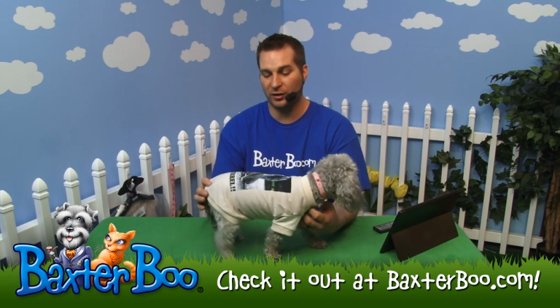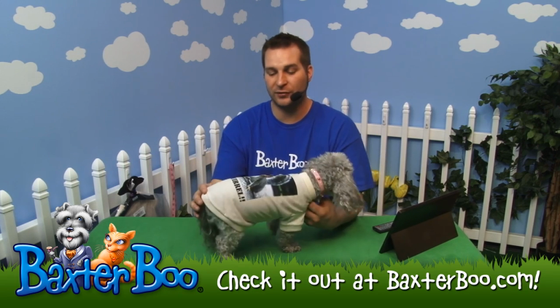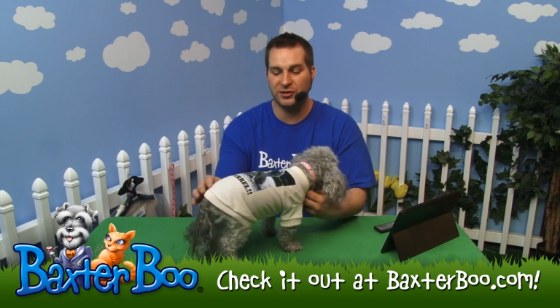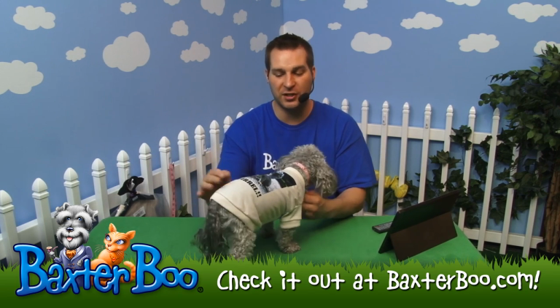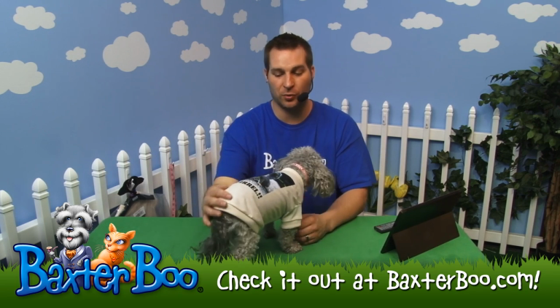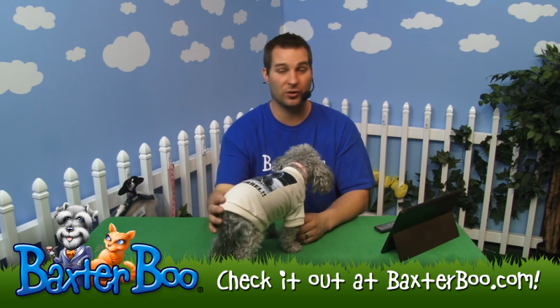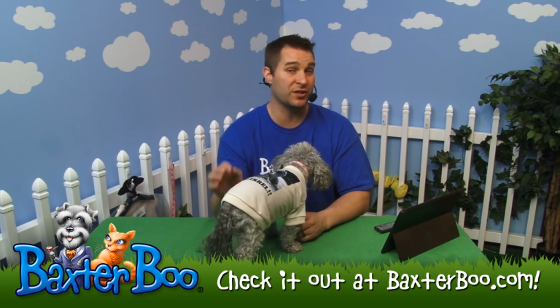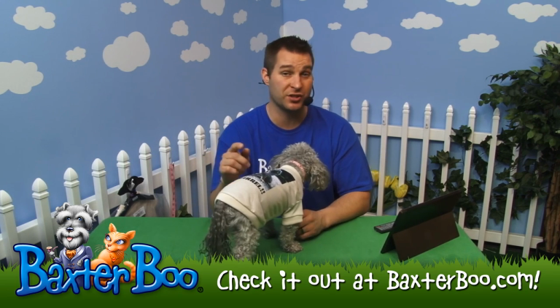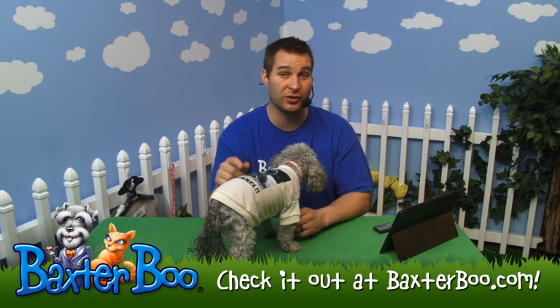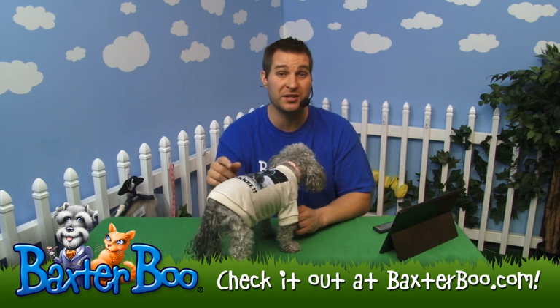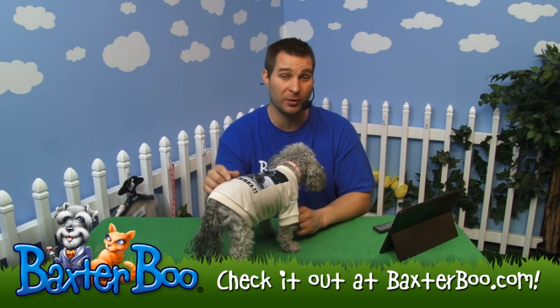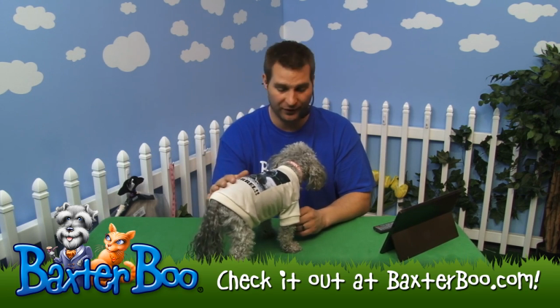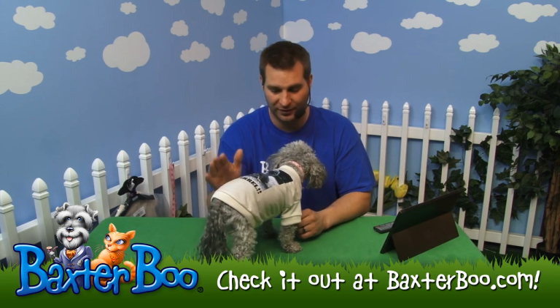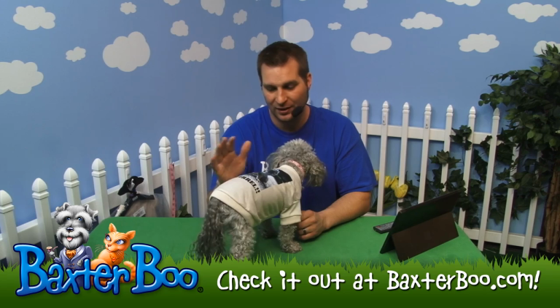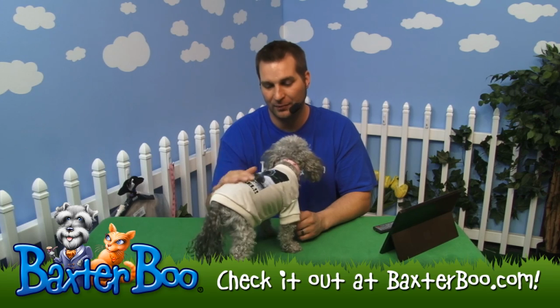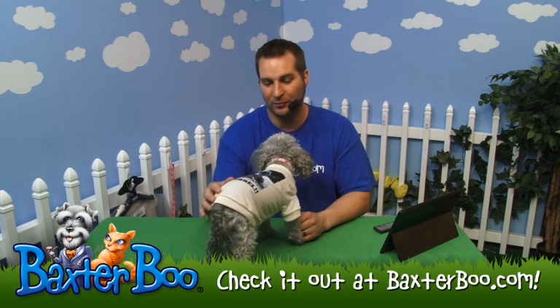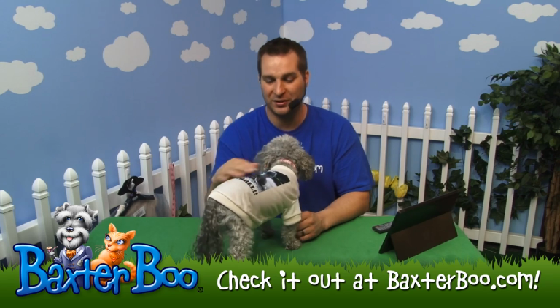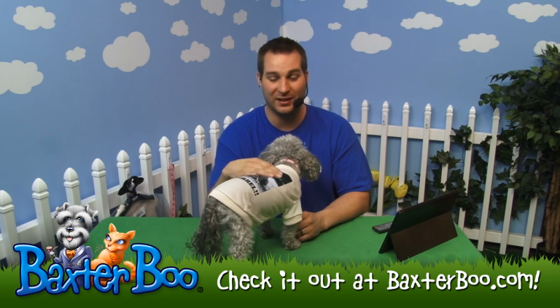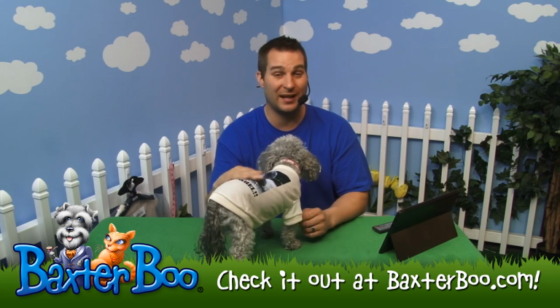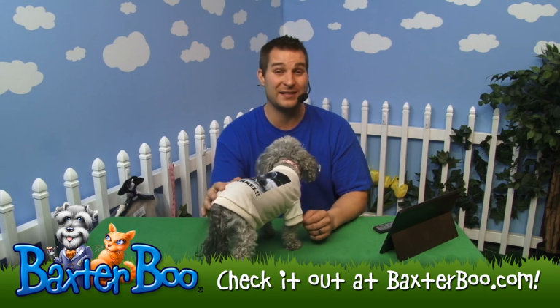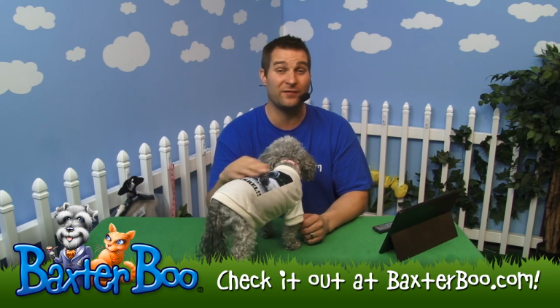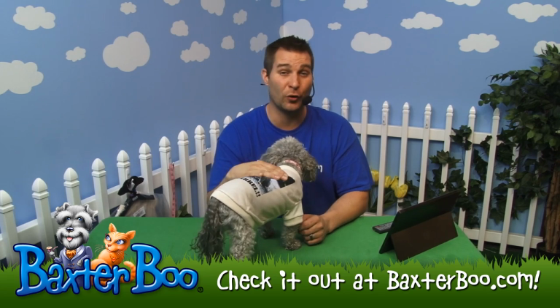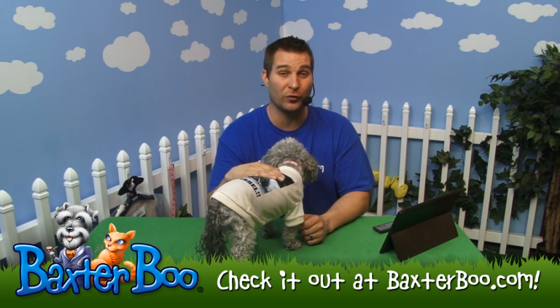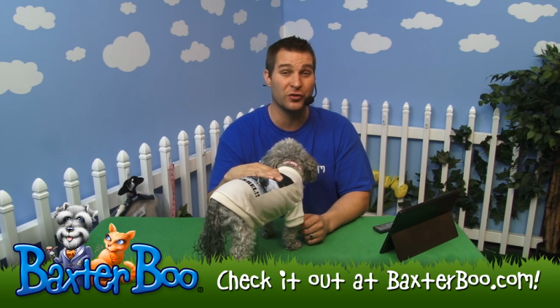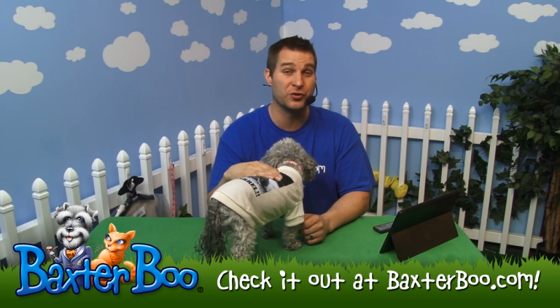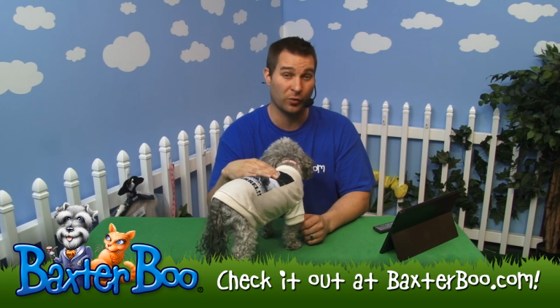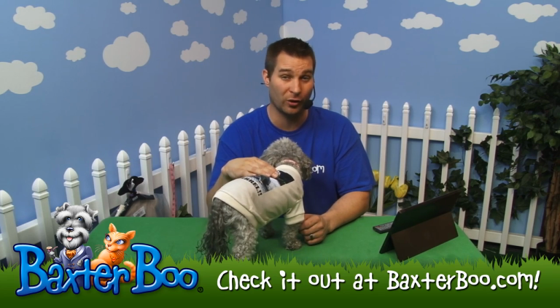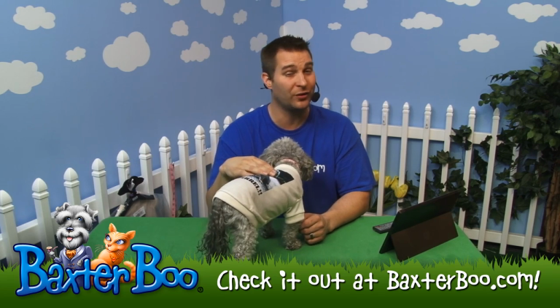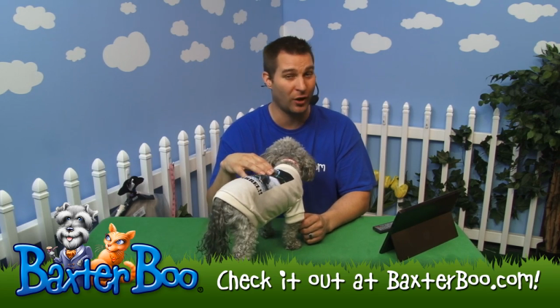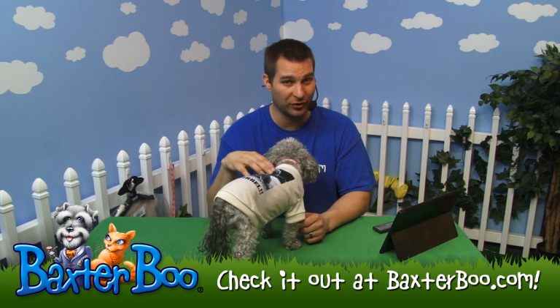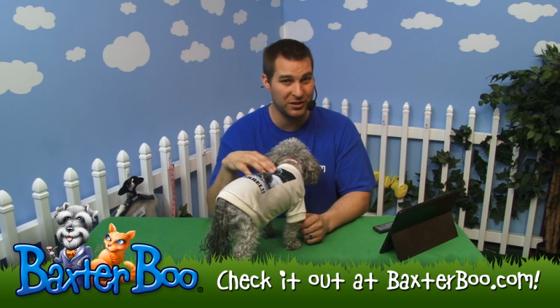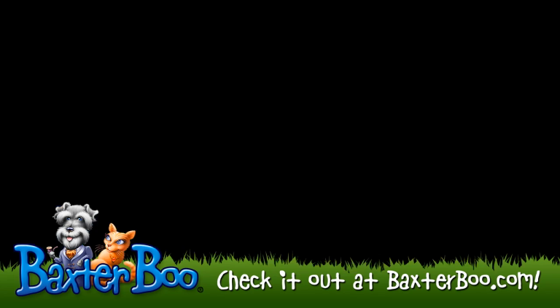For all those dogs who love to chase squirrels, this shirt is perfect. Once again, that is the photo real squirrel dog t-shirt.